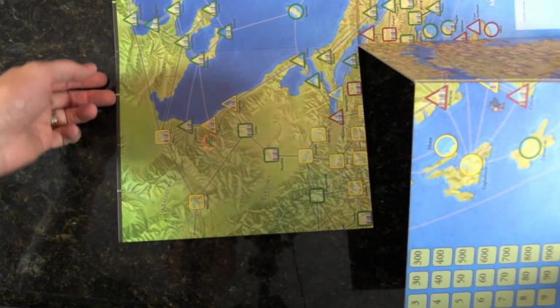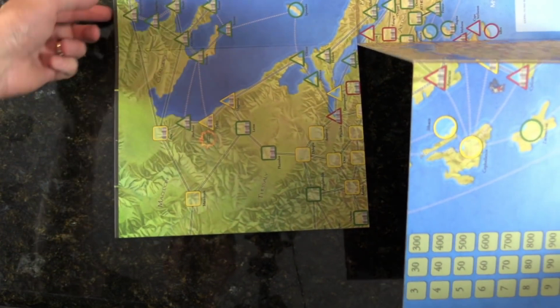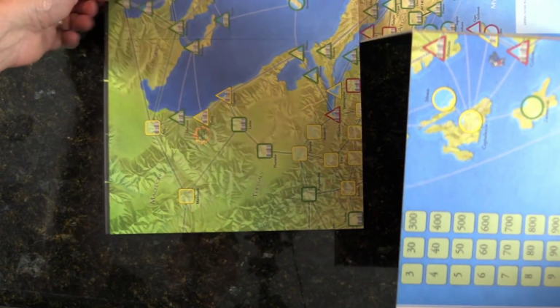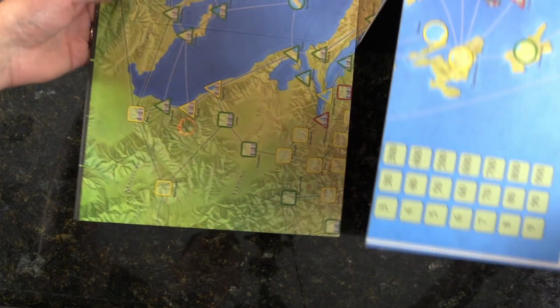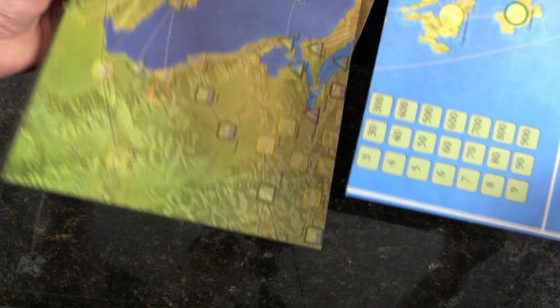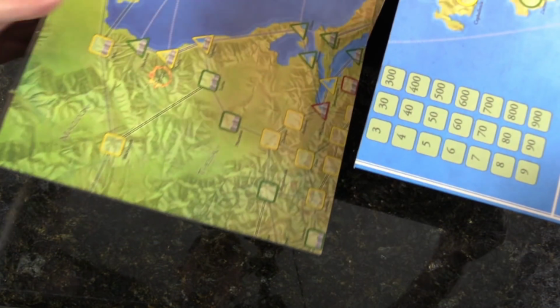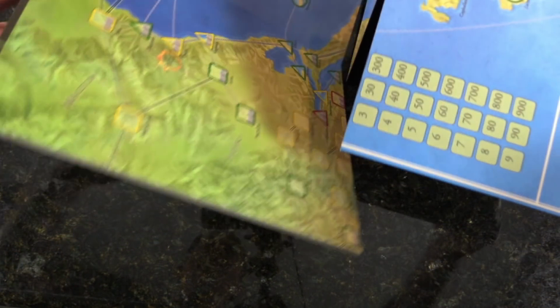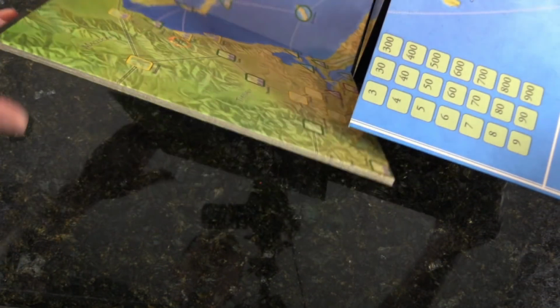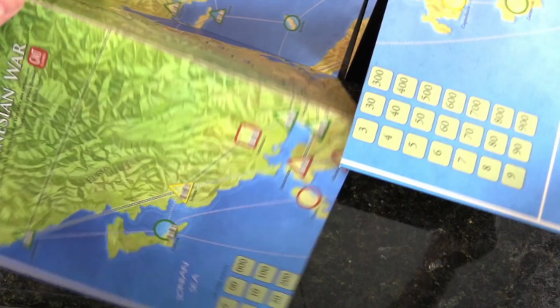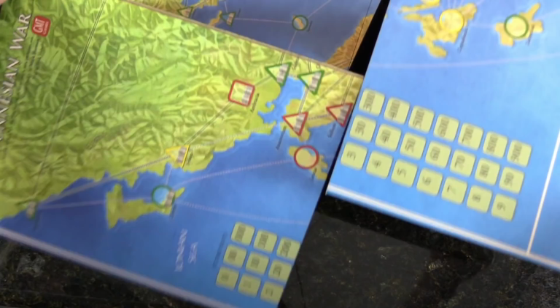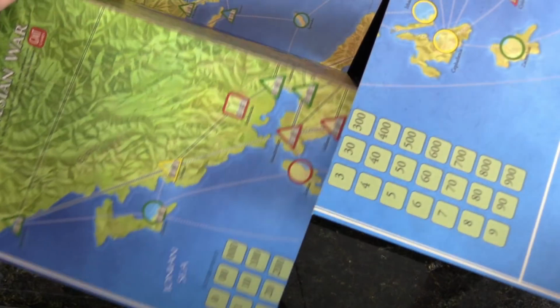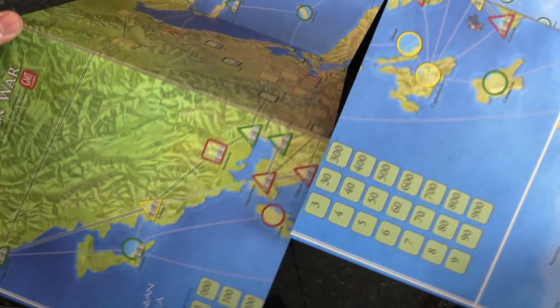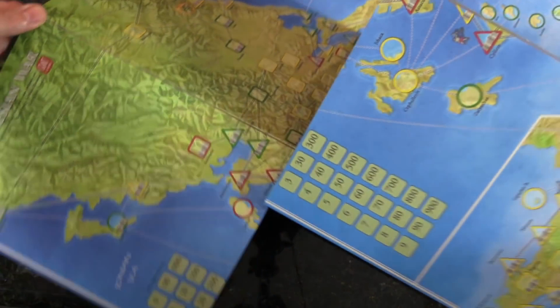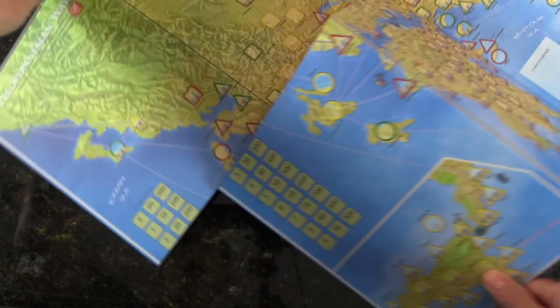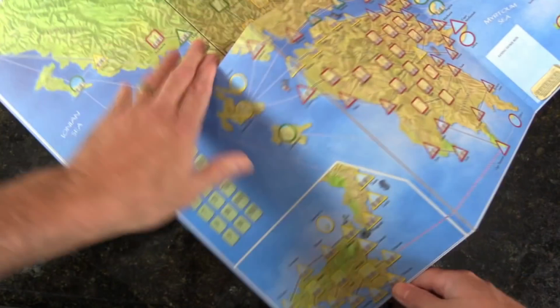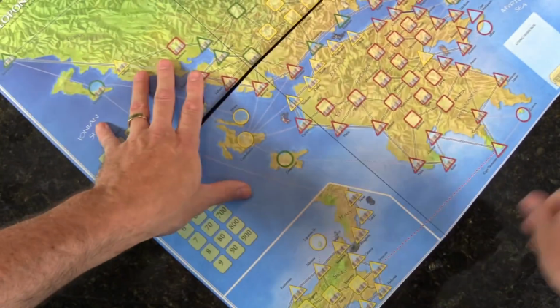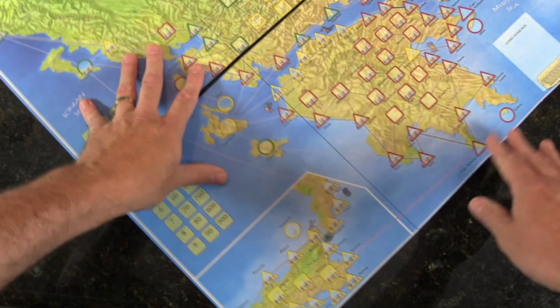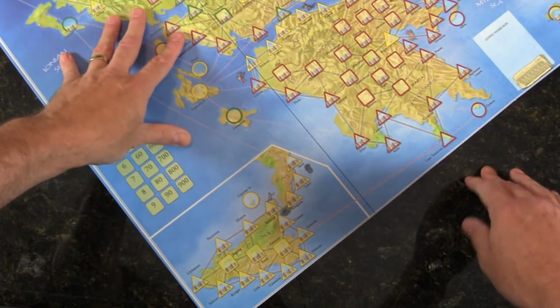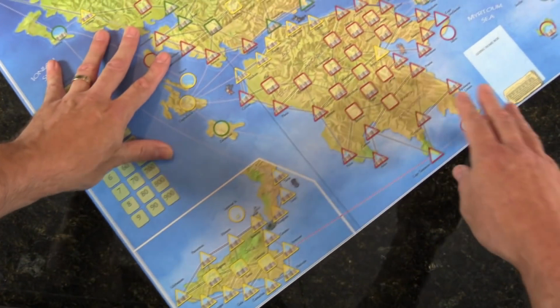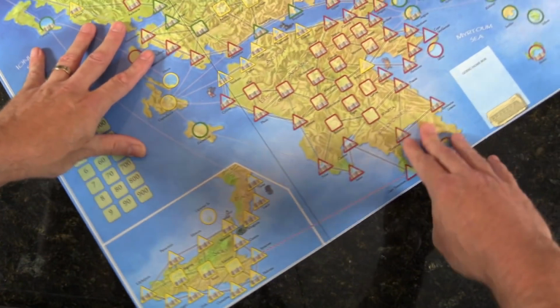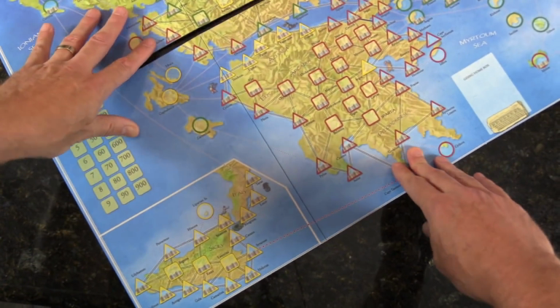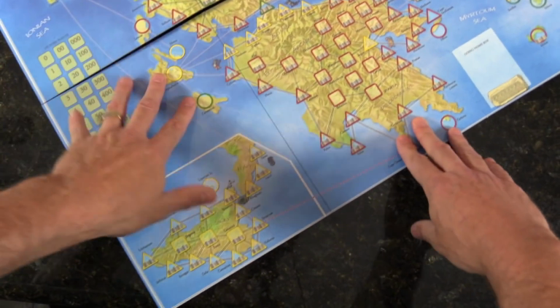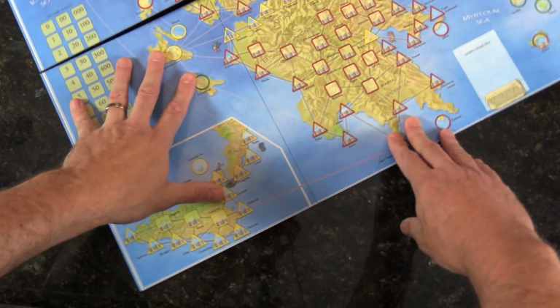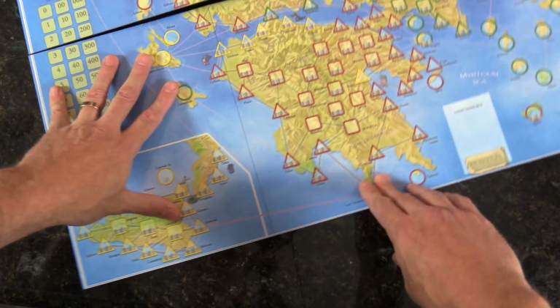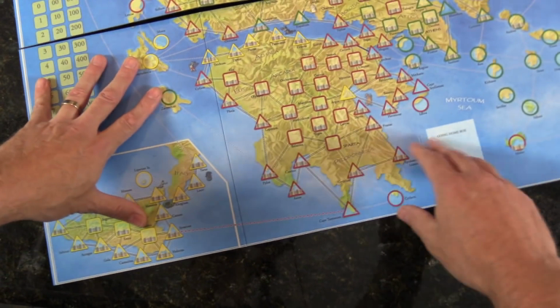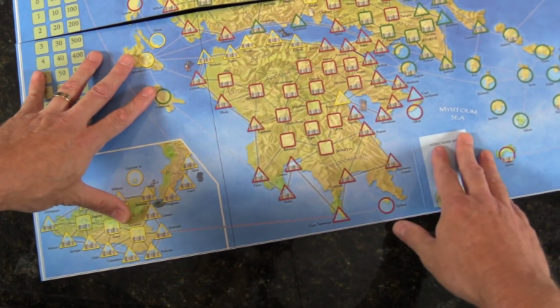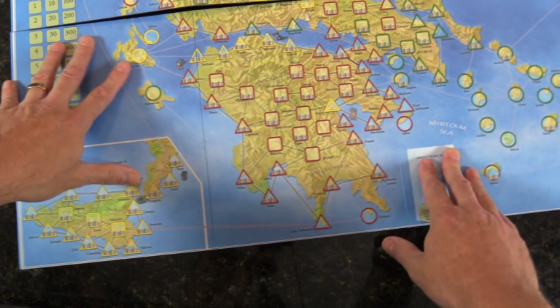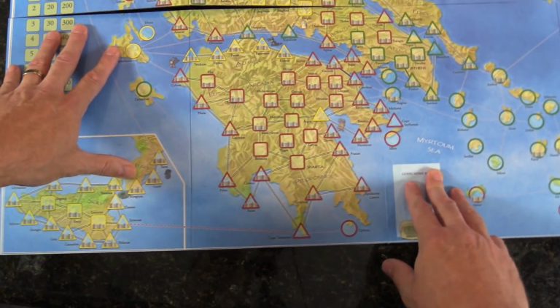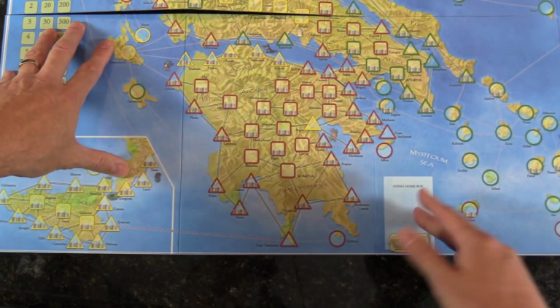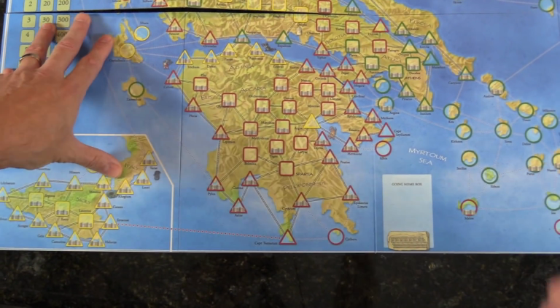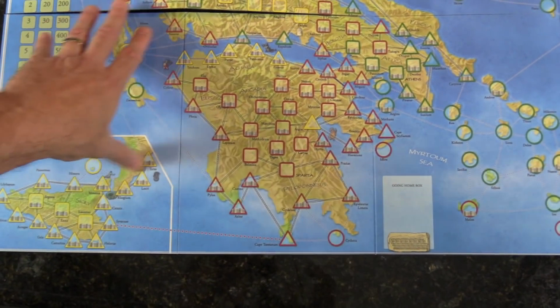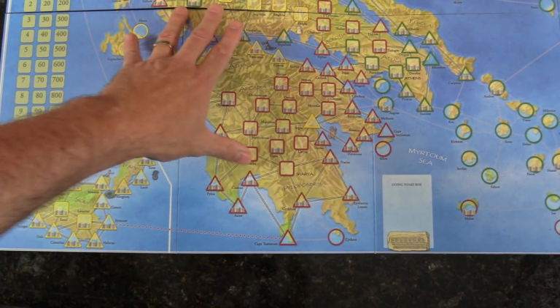Wow. Like Tetris. Hitting a camera and everything.